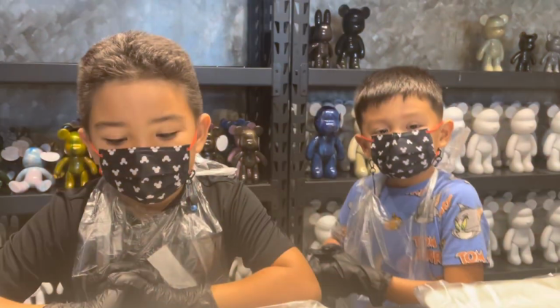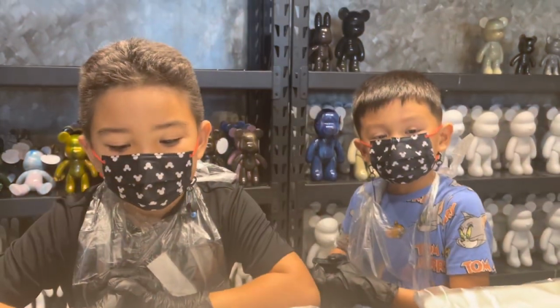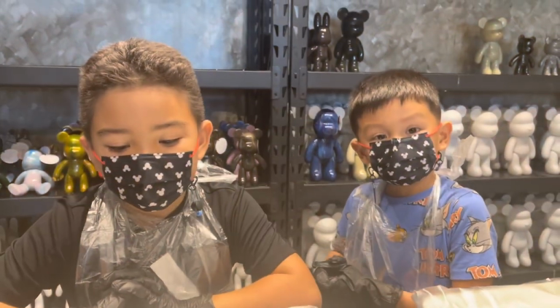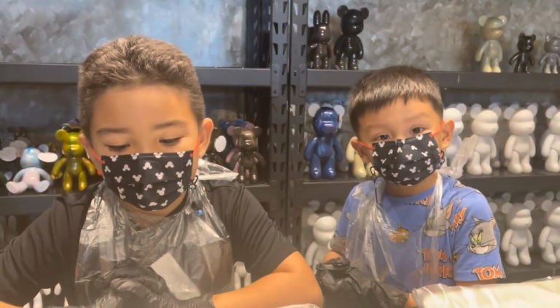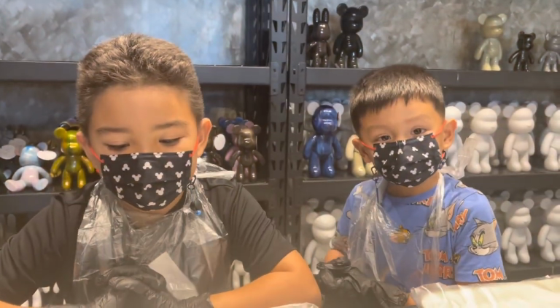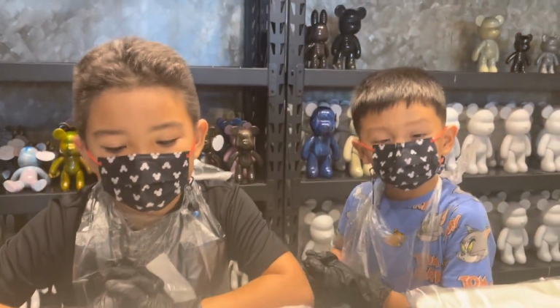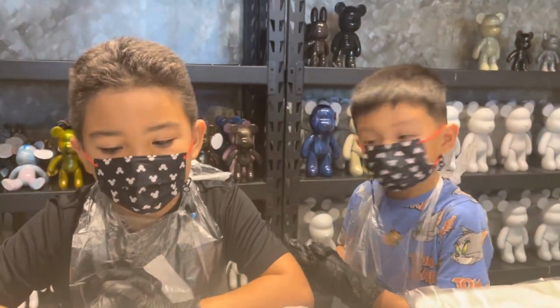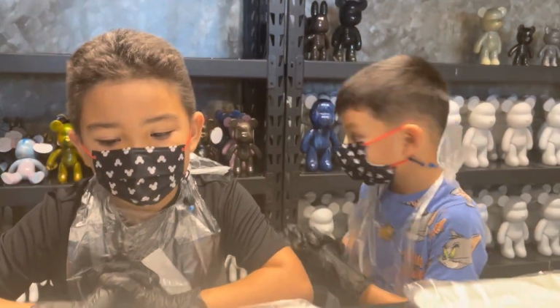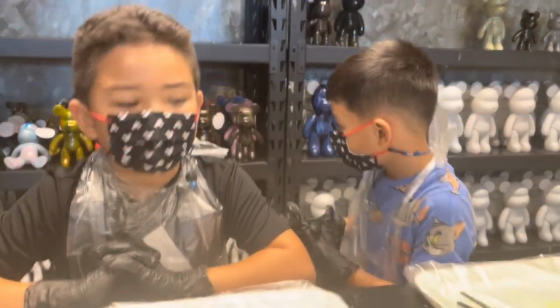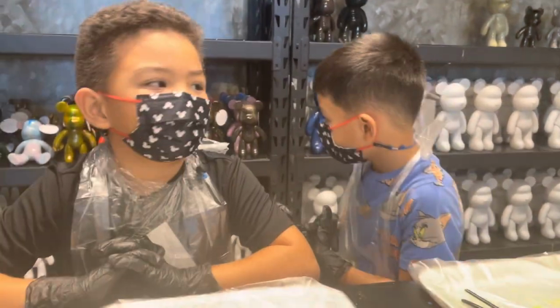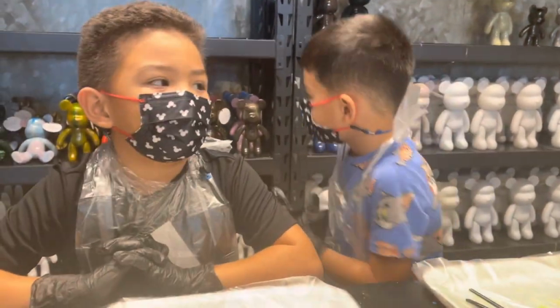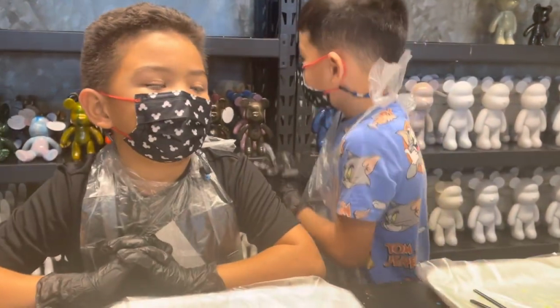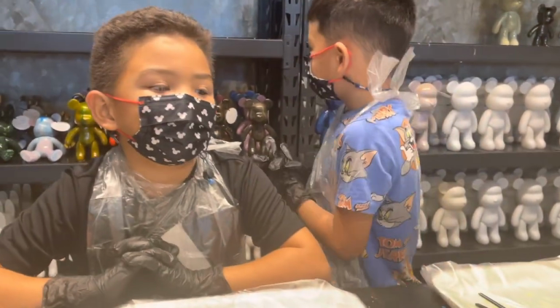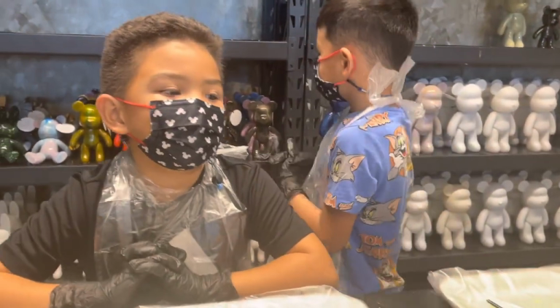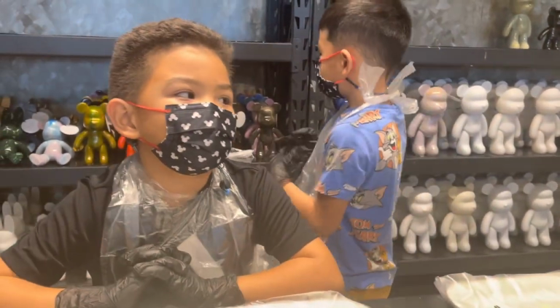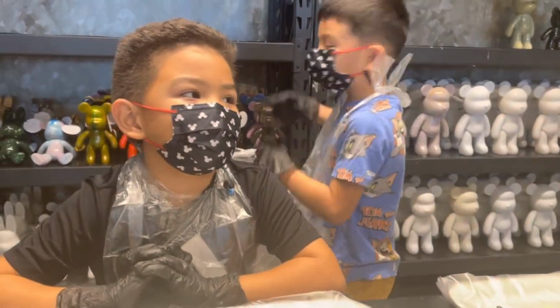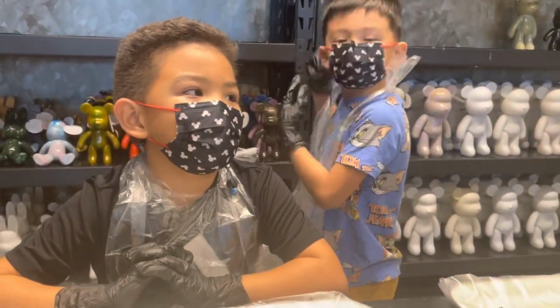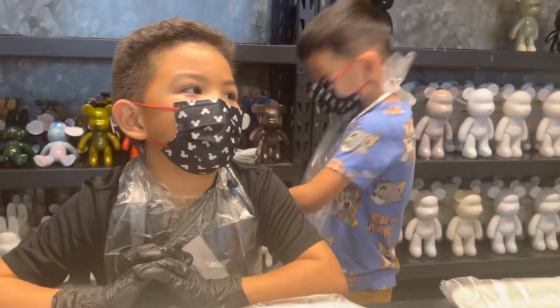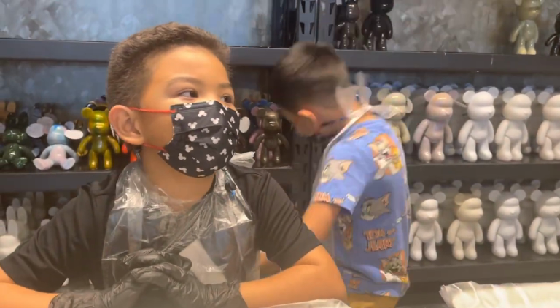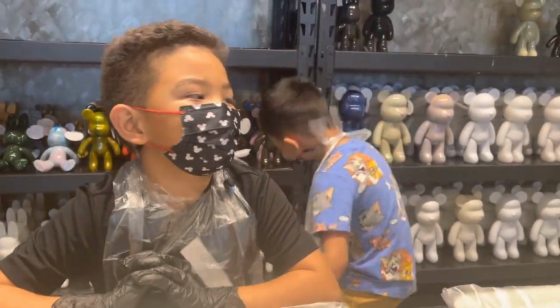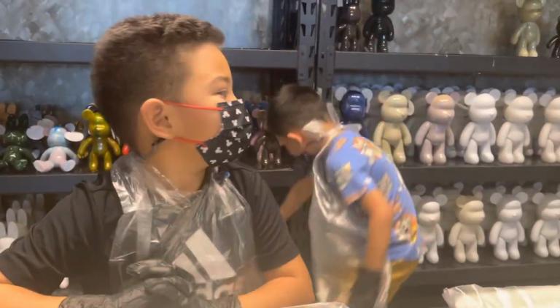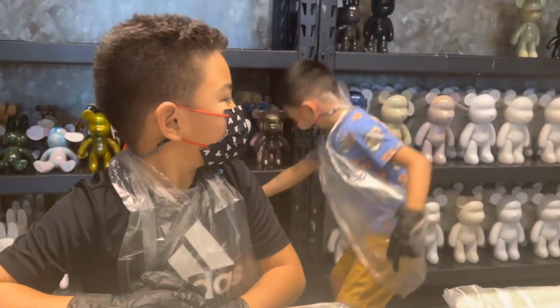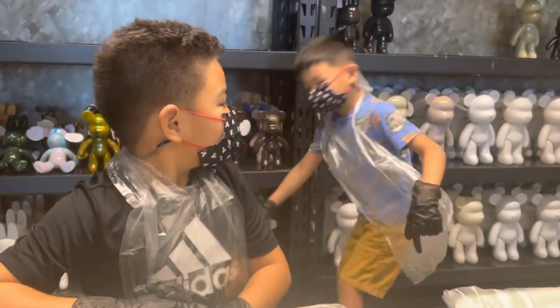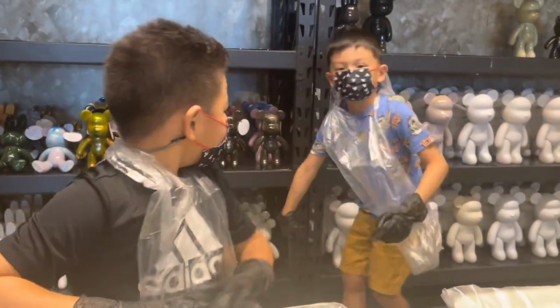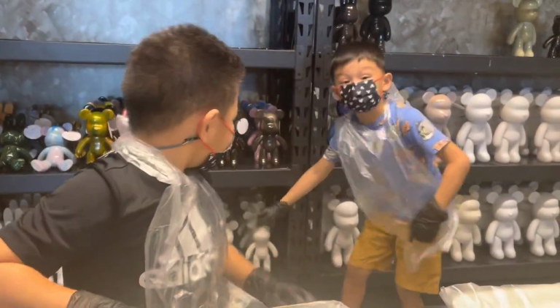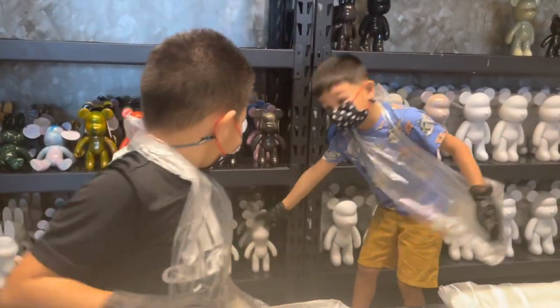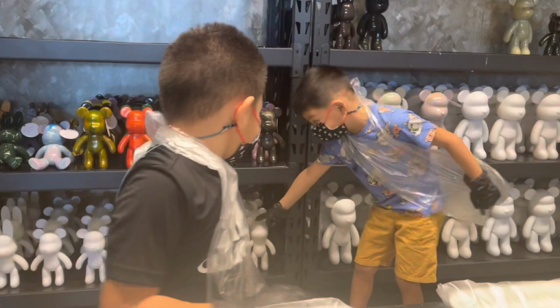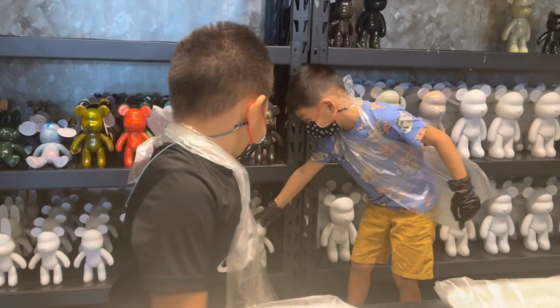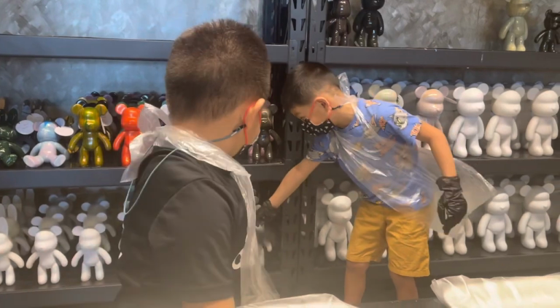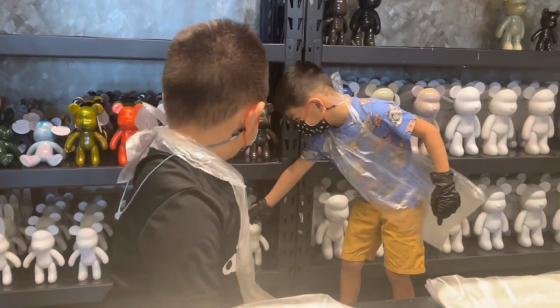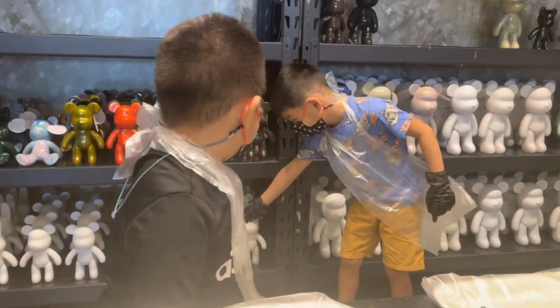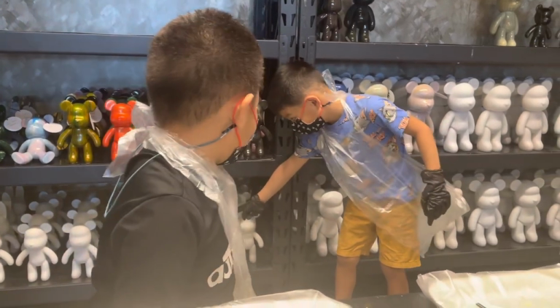Hello guys, this is Manu and my favorite Manu Manu. Please, I remember you were going to bring one of these. Yes.